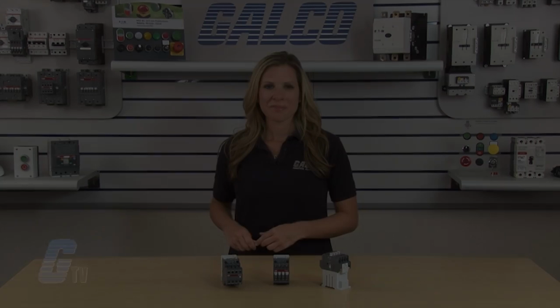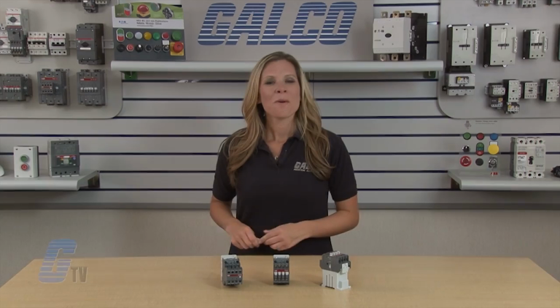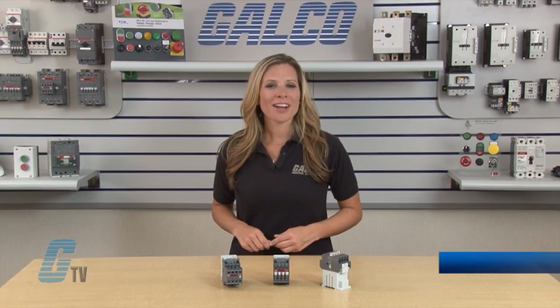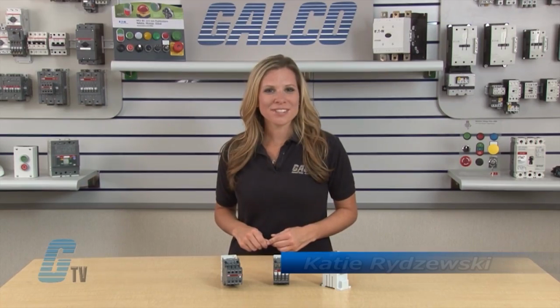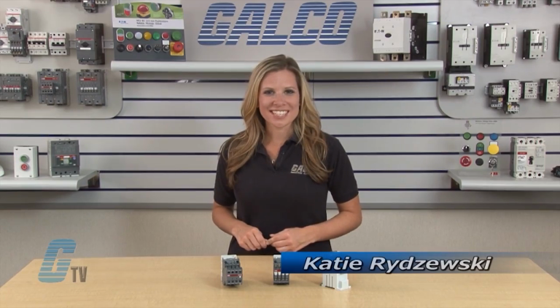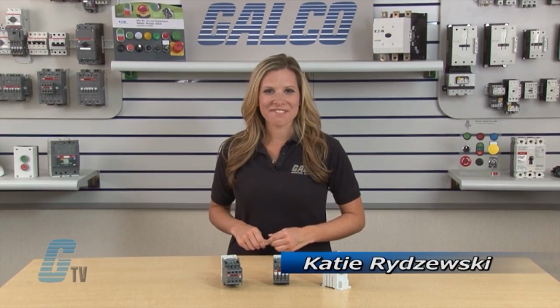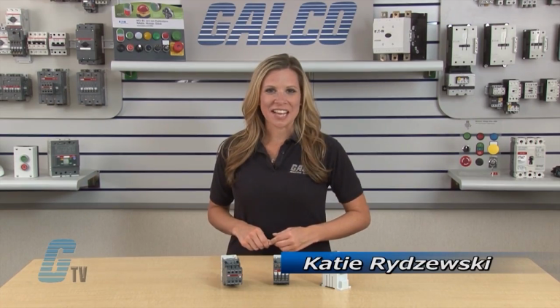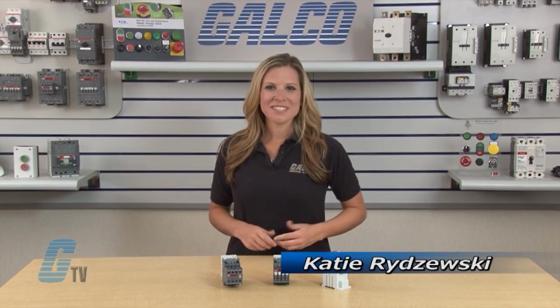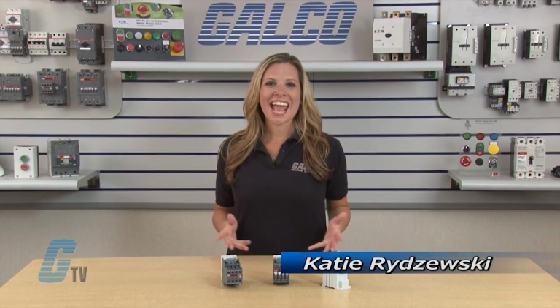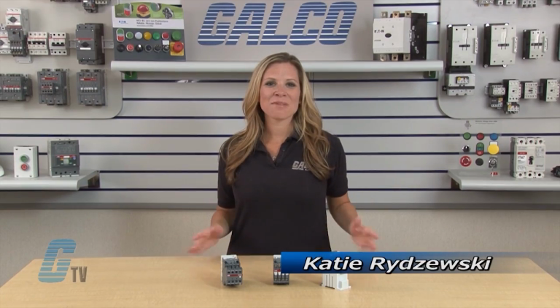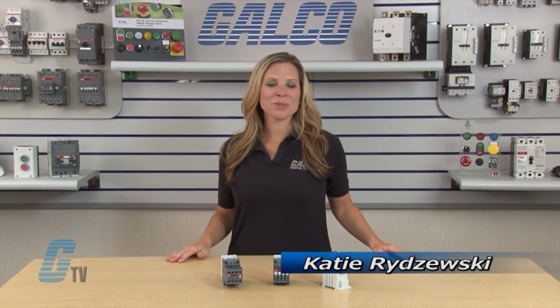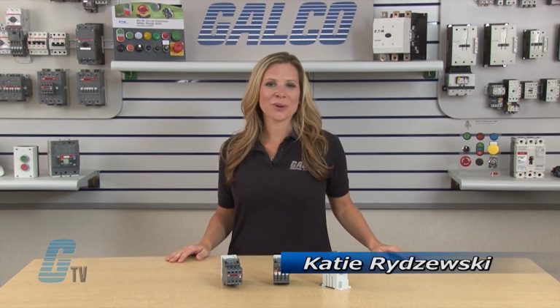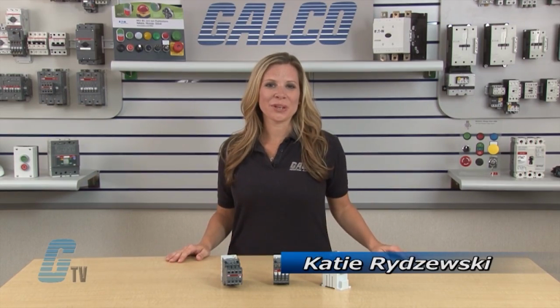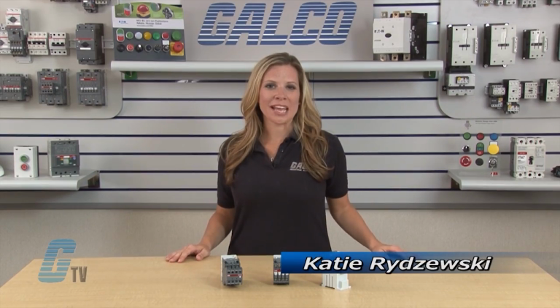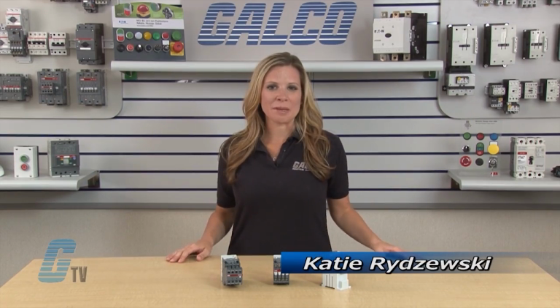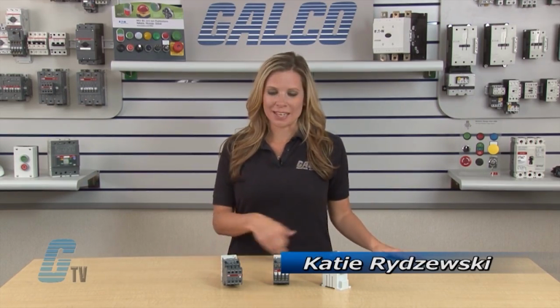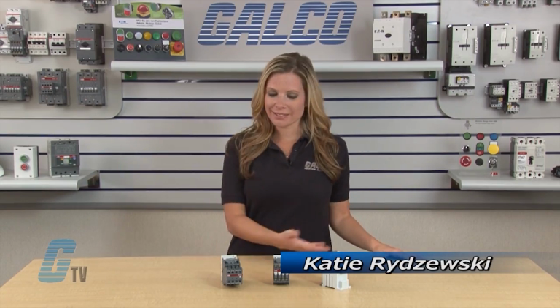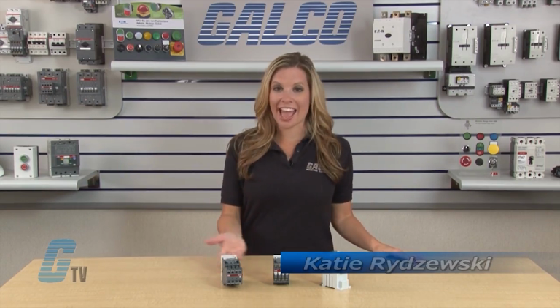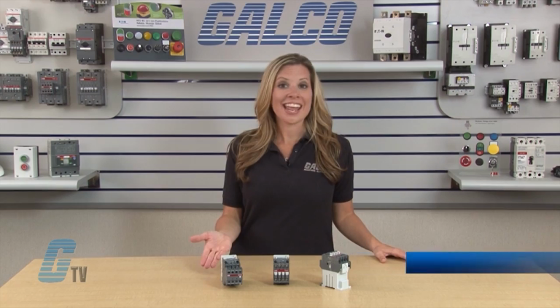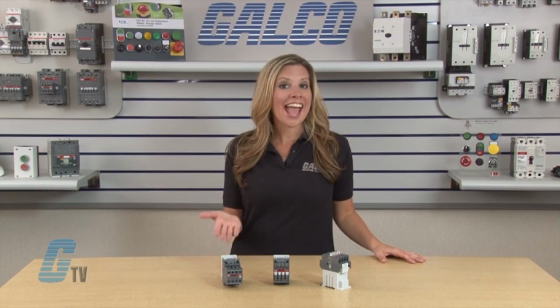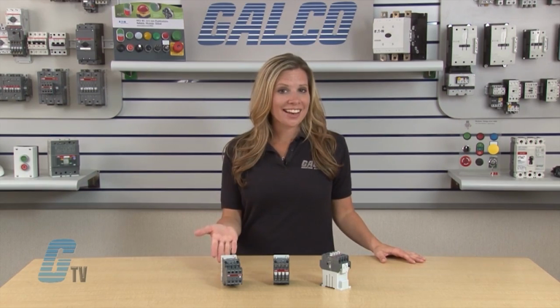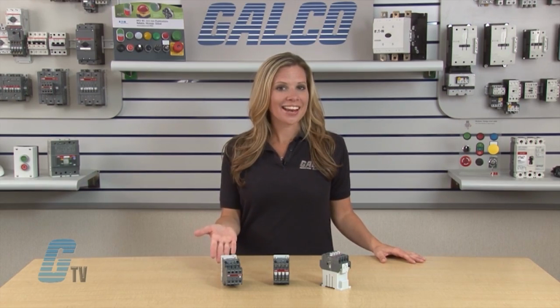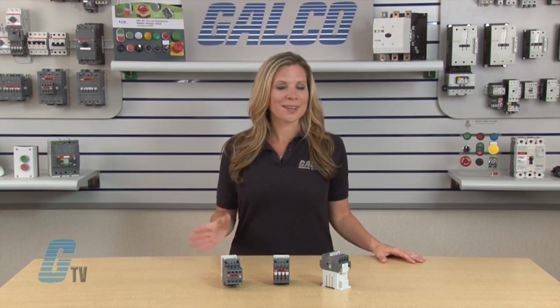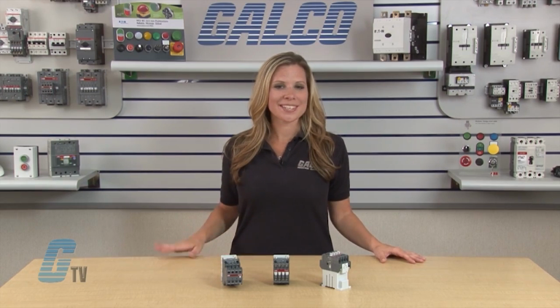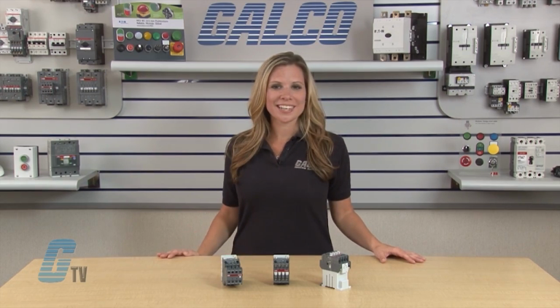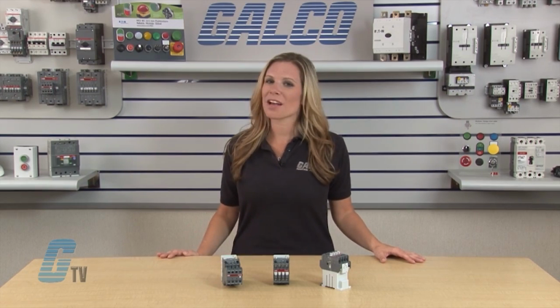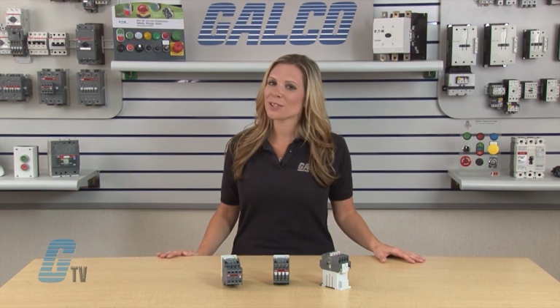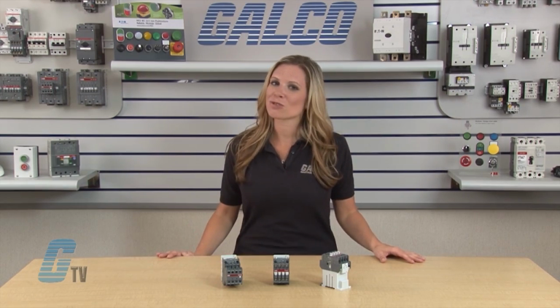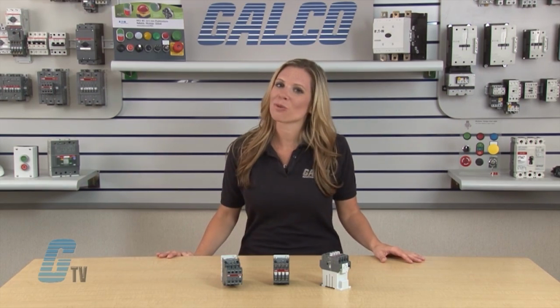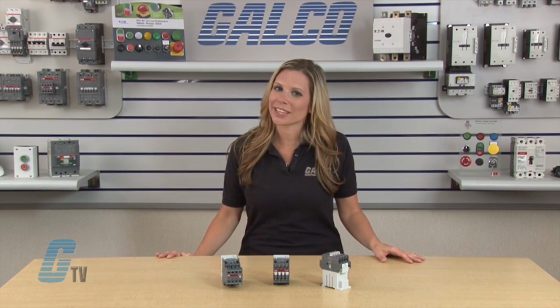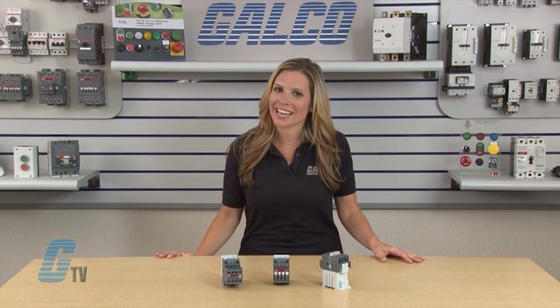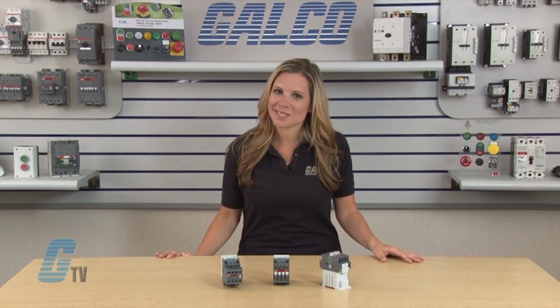Welcome to G-TV! Today I will be showing you ABB's N and NL series of control relays.